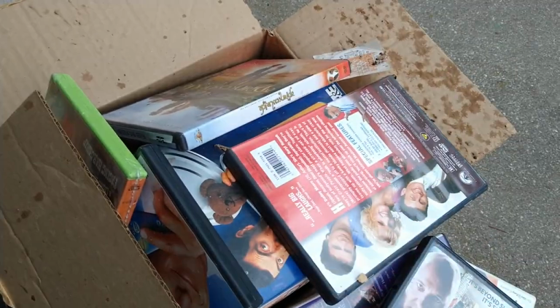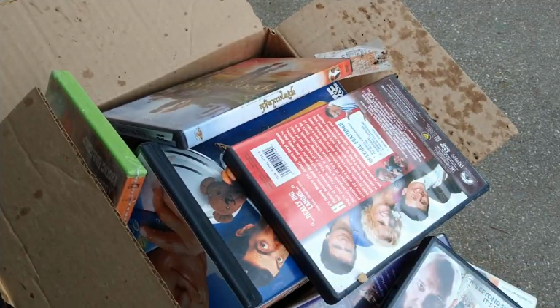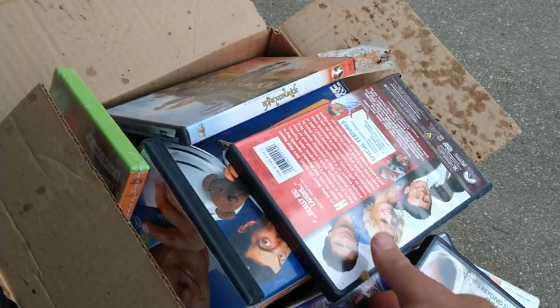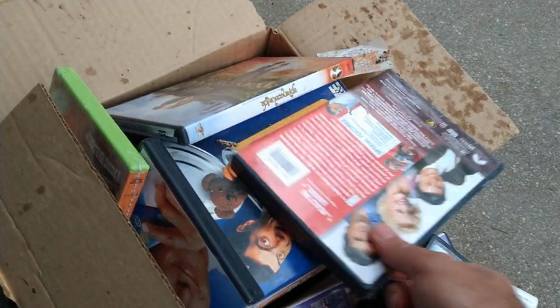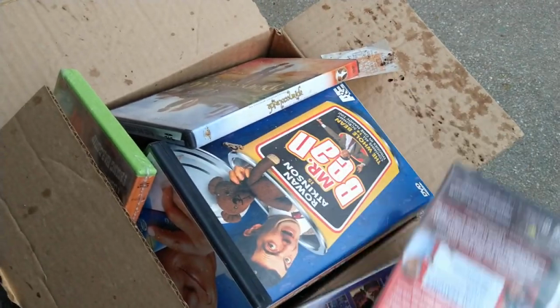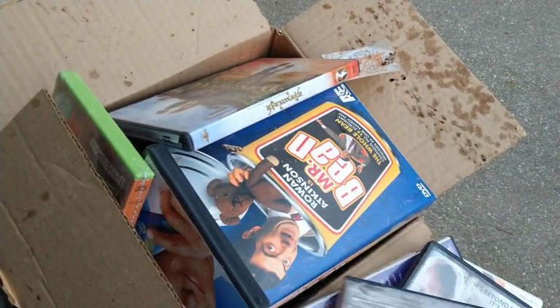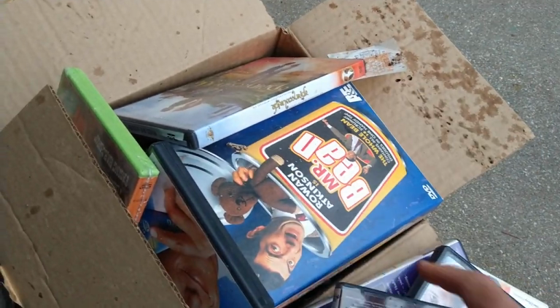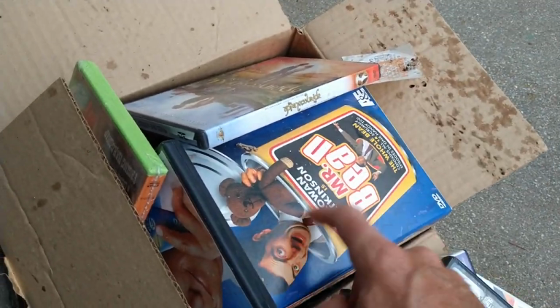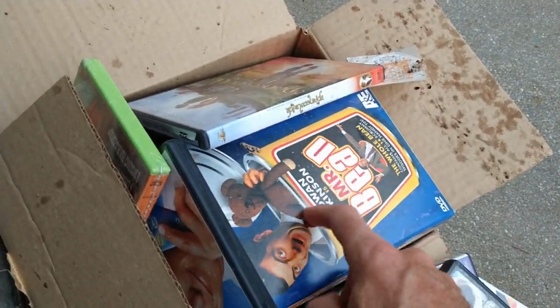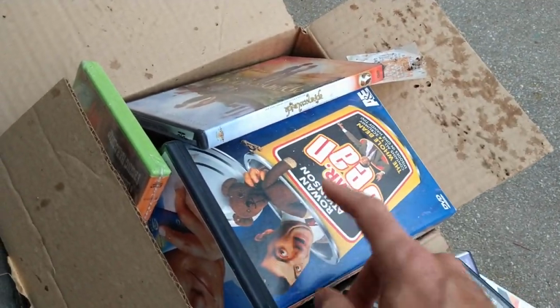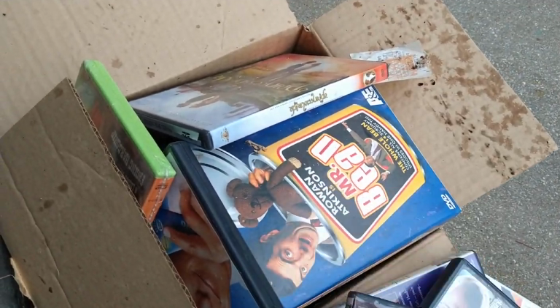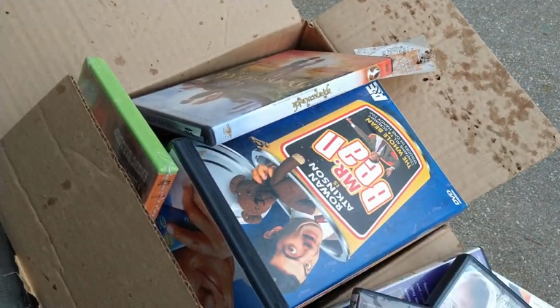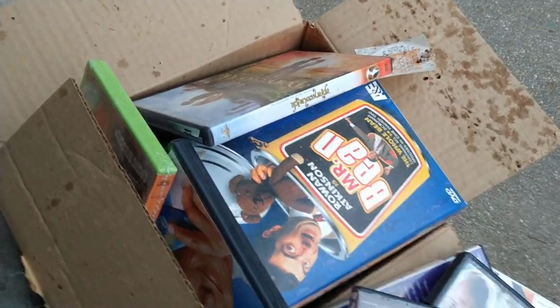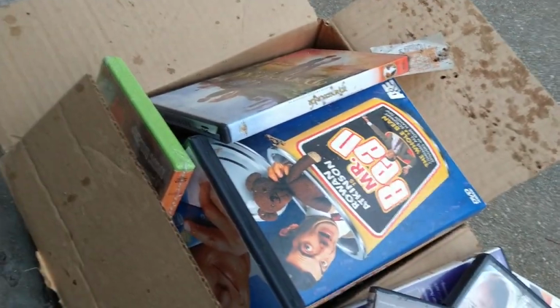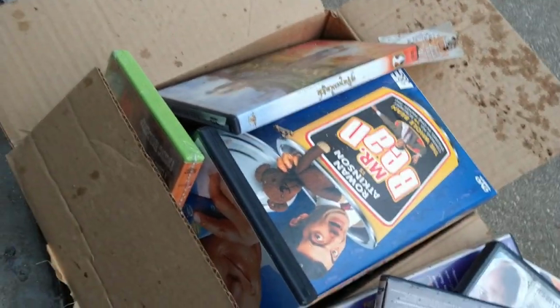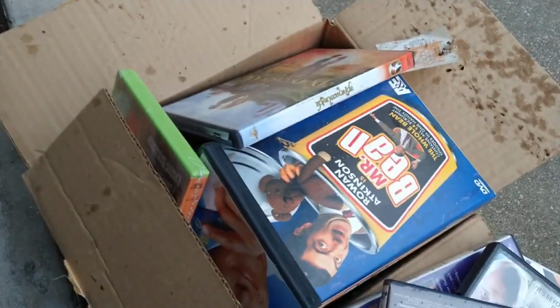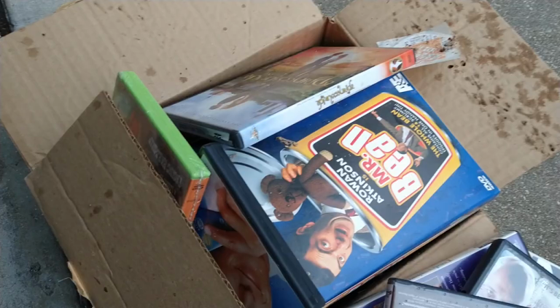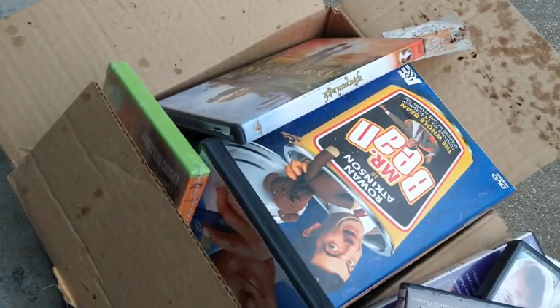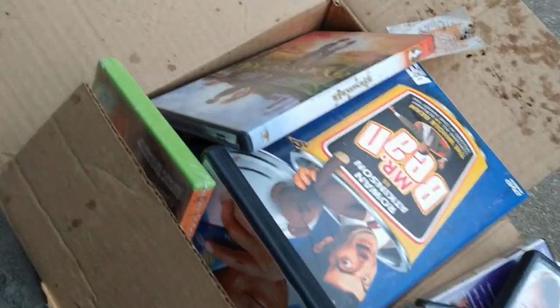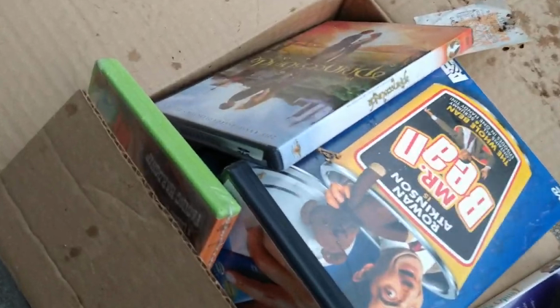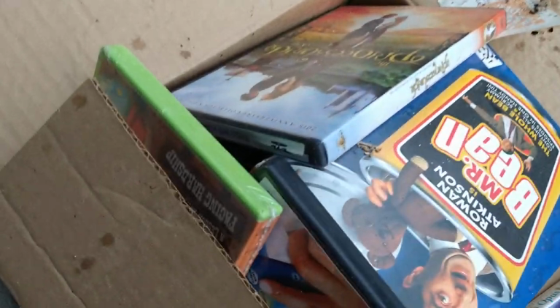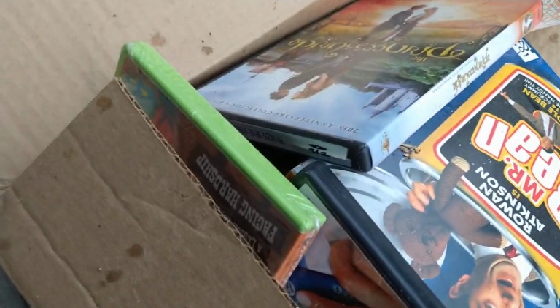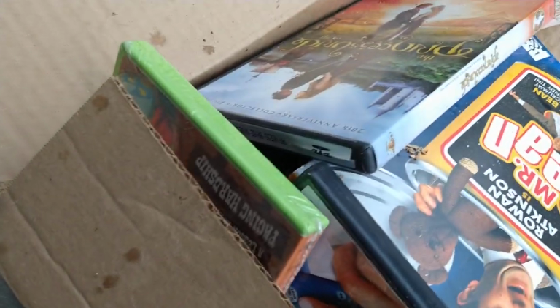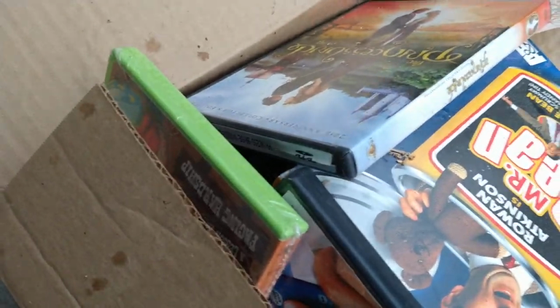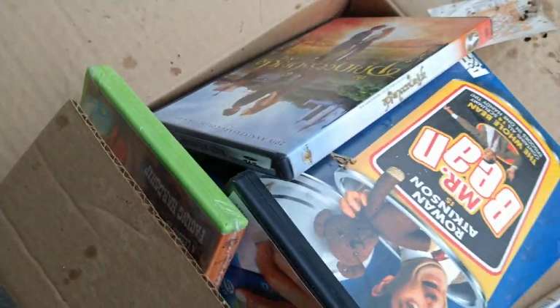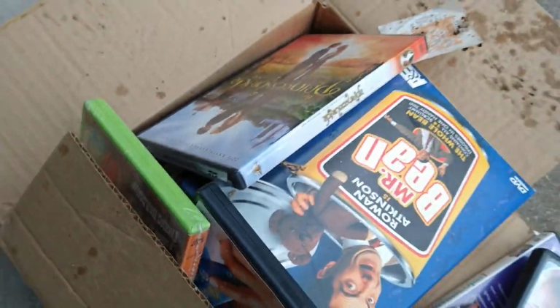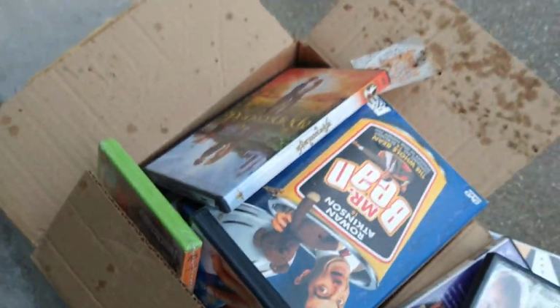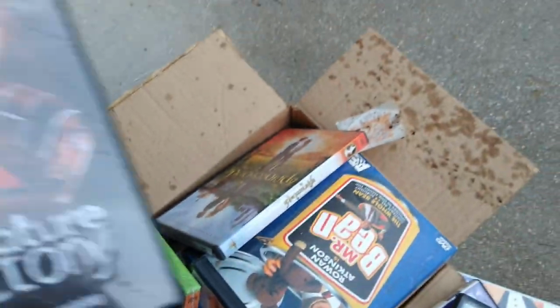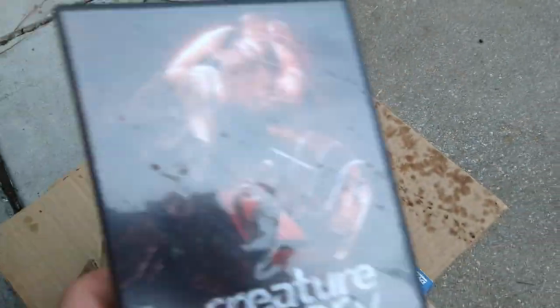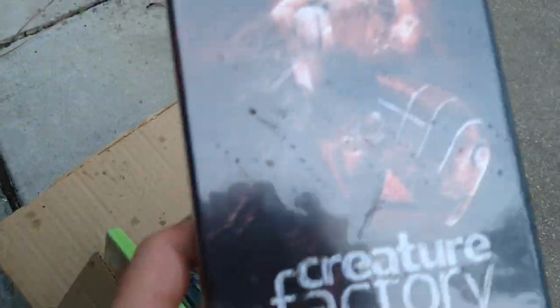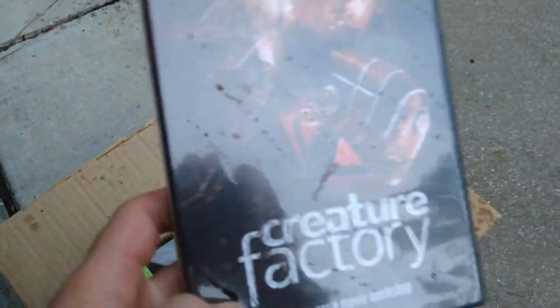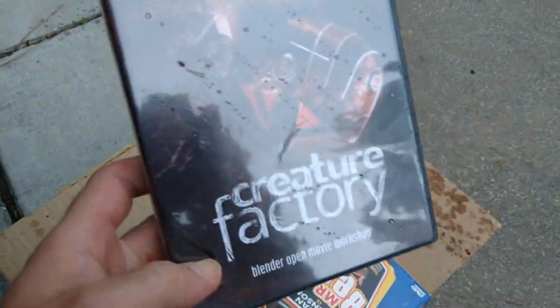Most of these I'm going to get rid of — the Mr. Bean collection. But while going through these last few DVDs I own, I came across this.